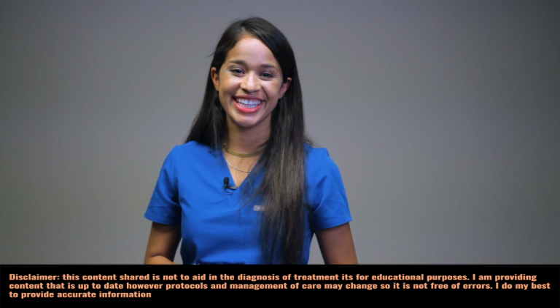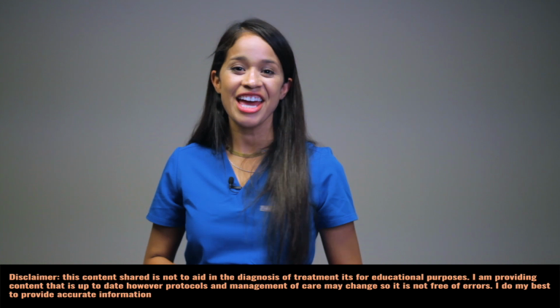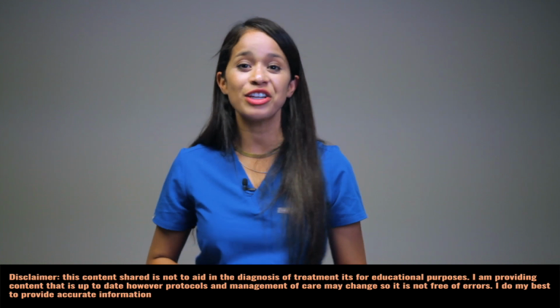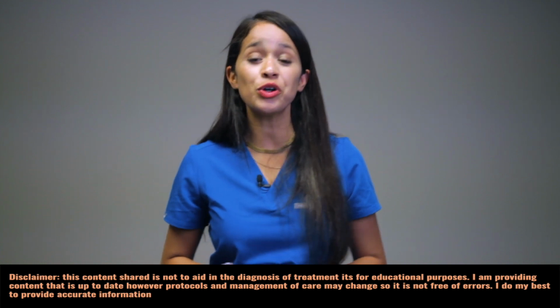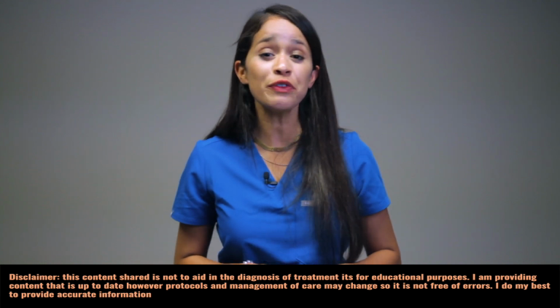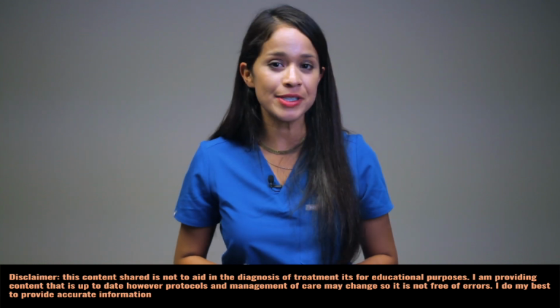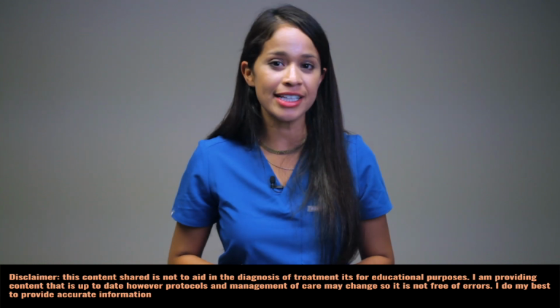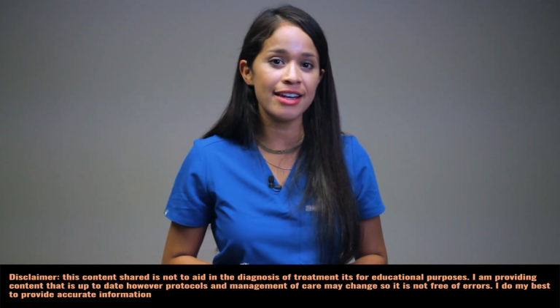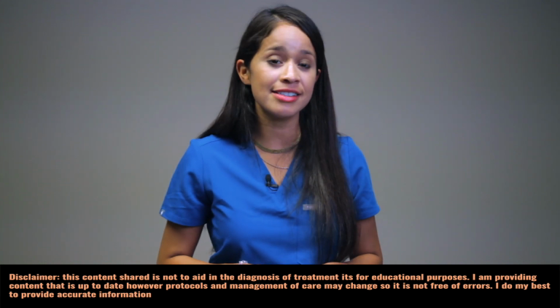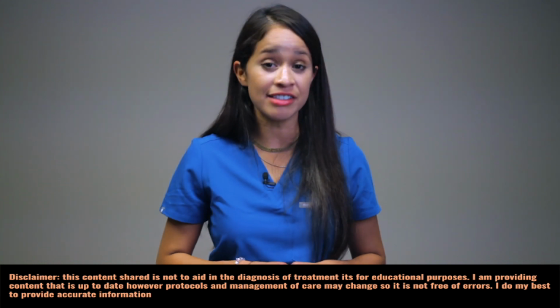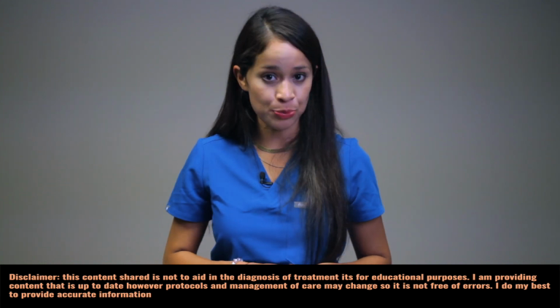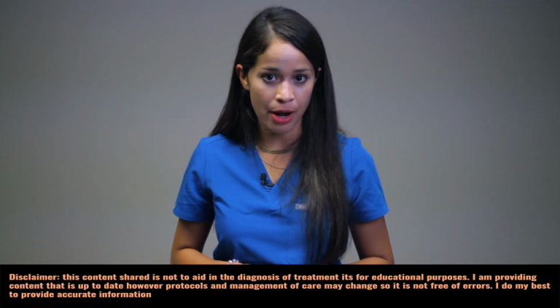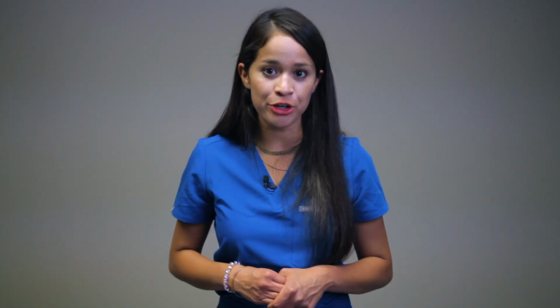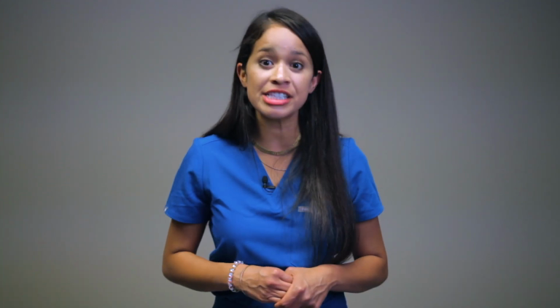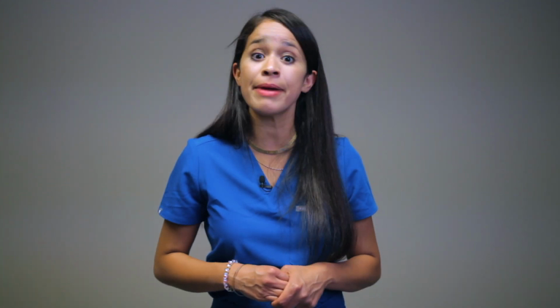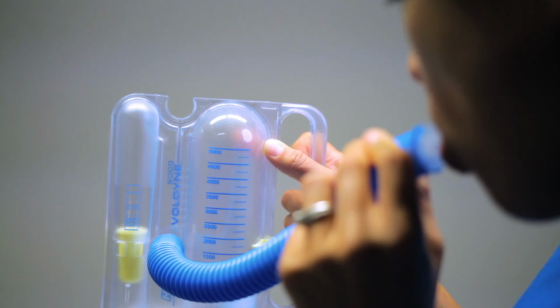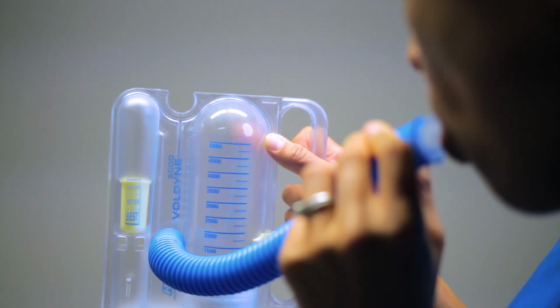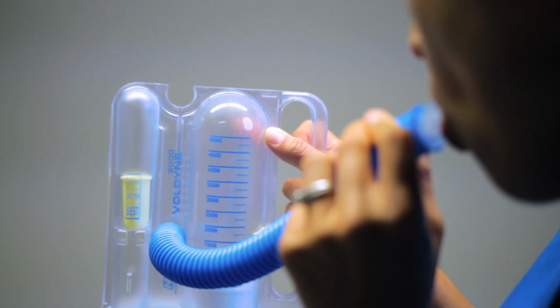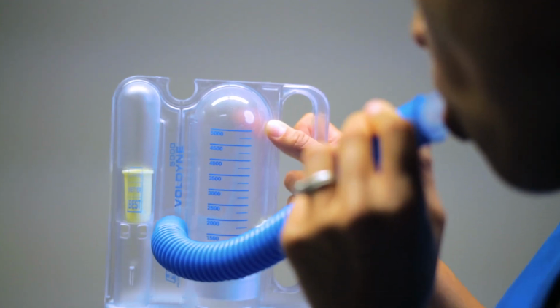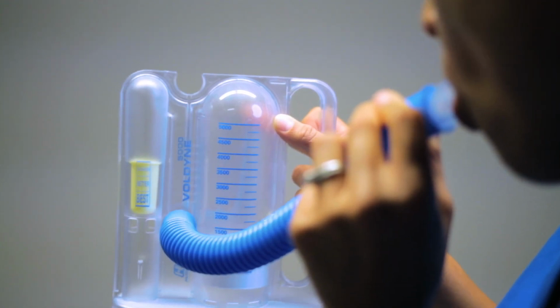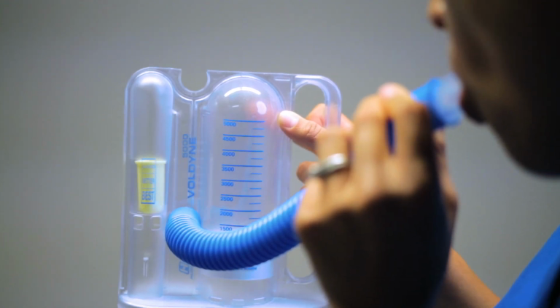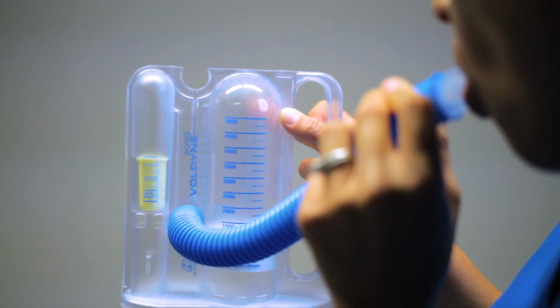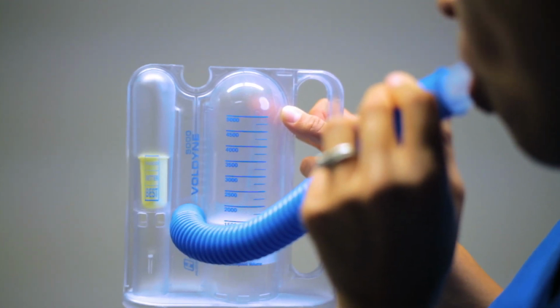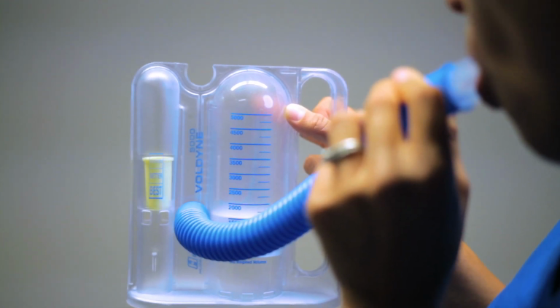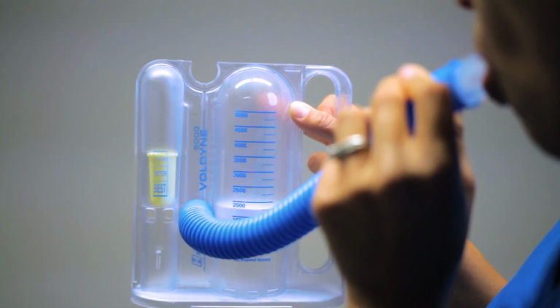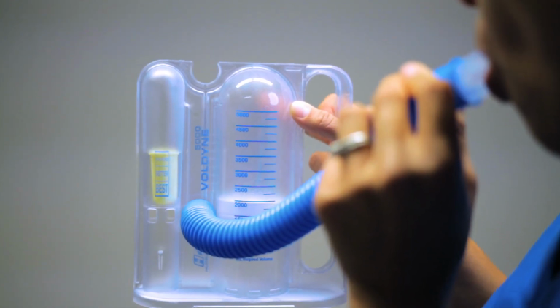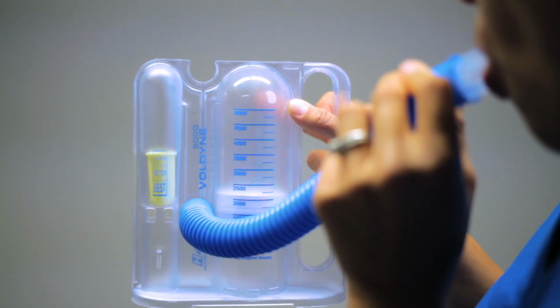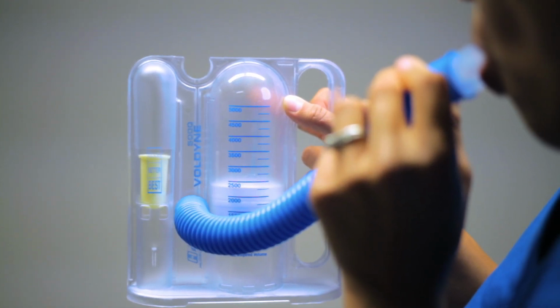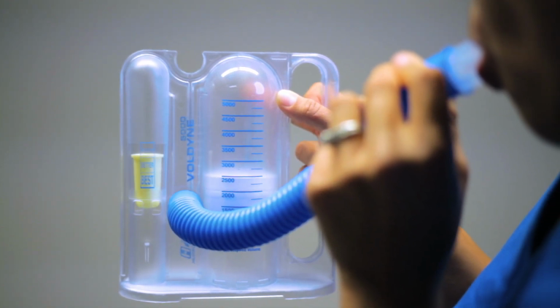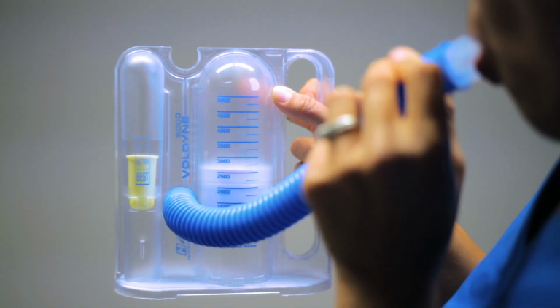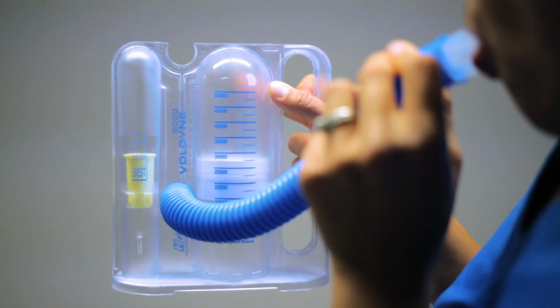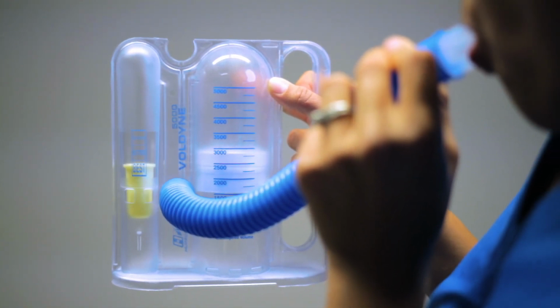The goal of using an incentive spirometer is to make sure the ball stays in the middle of the chamber when you breathe in.